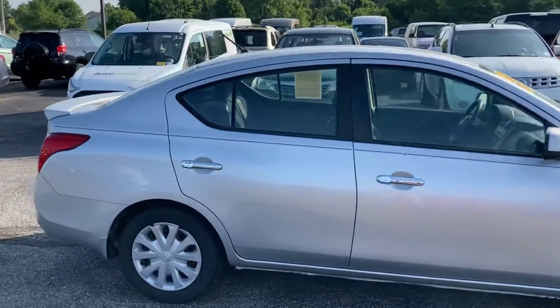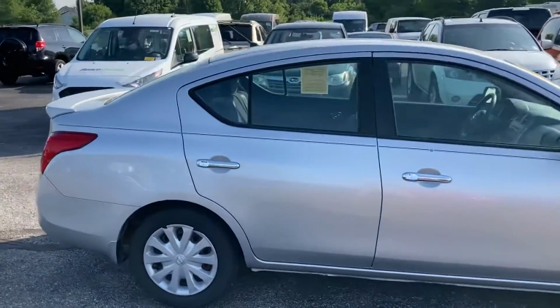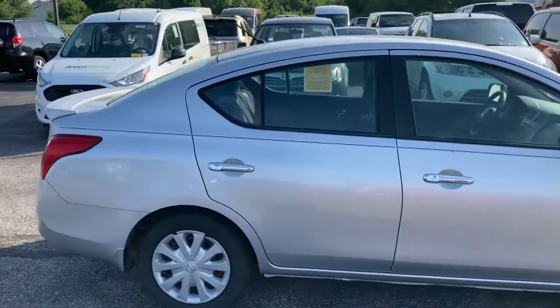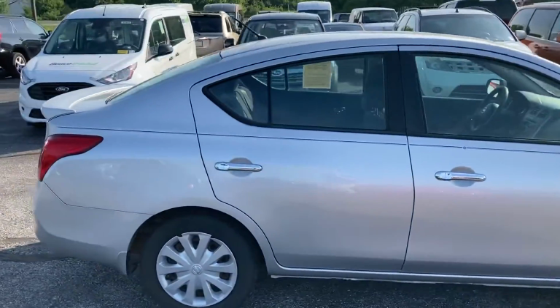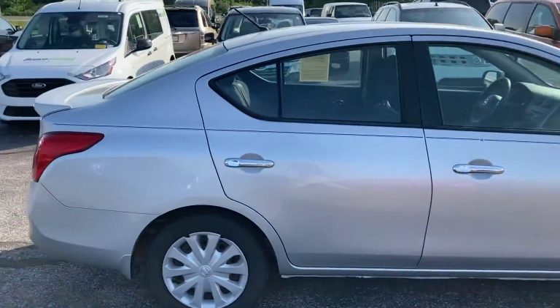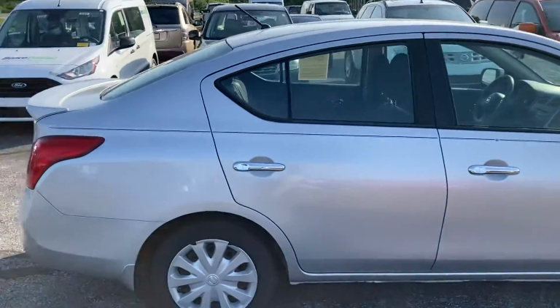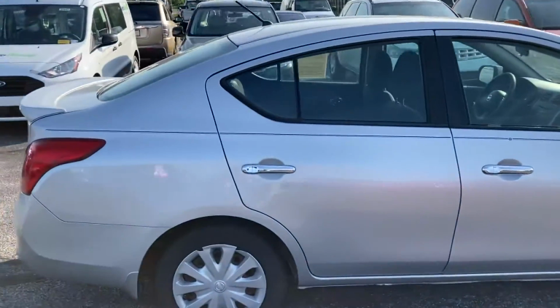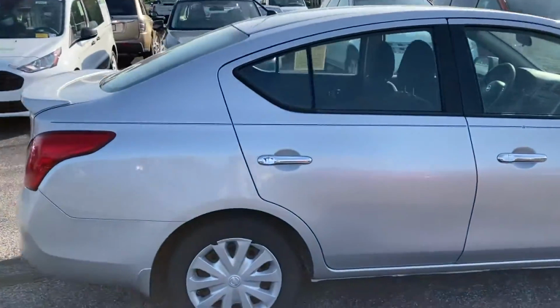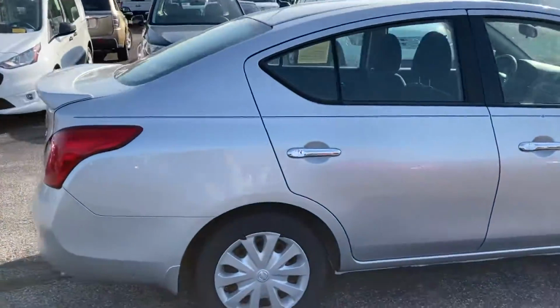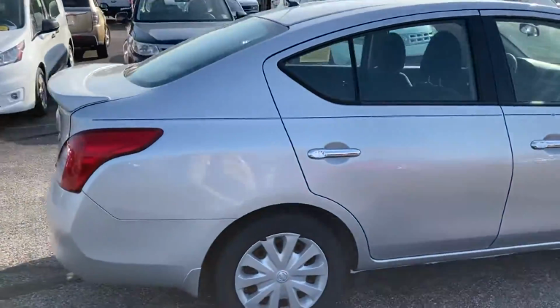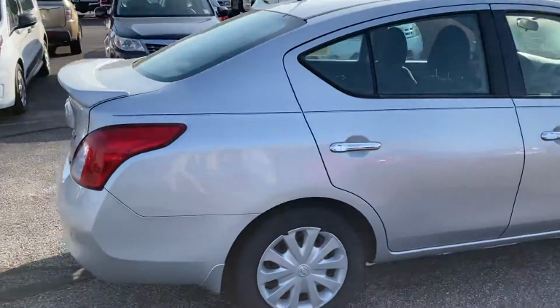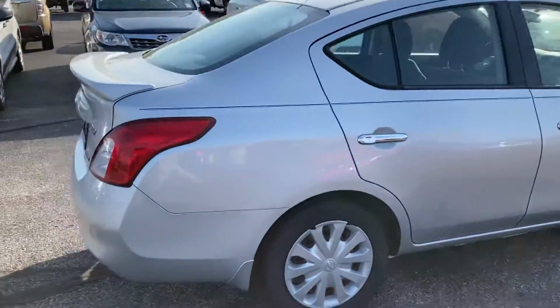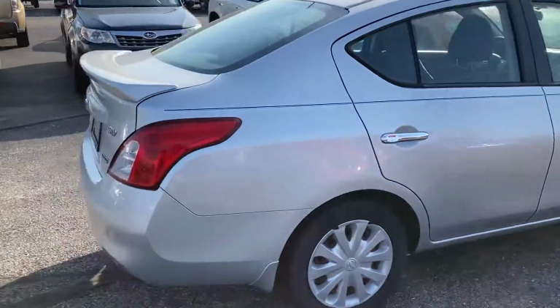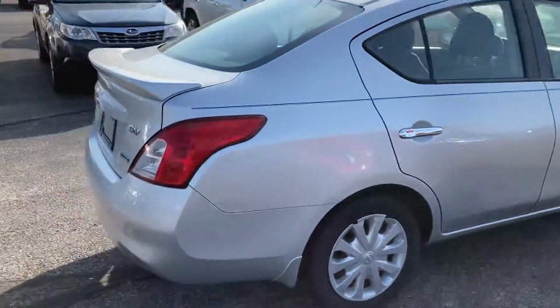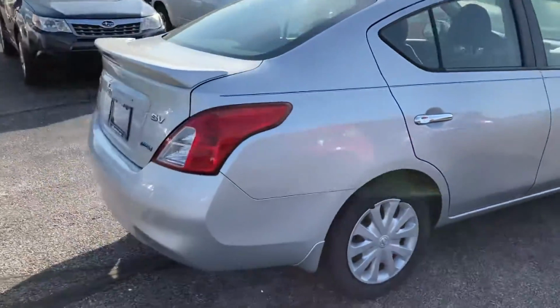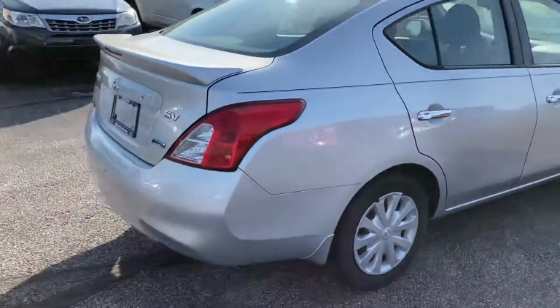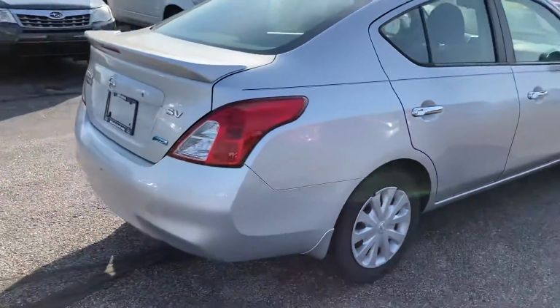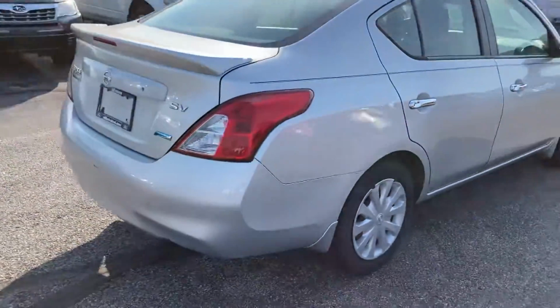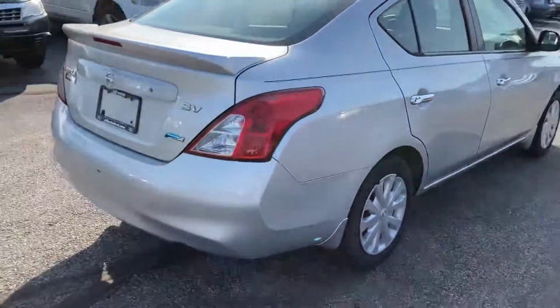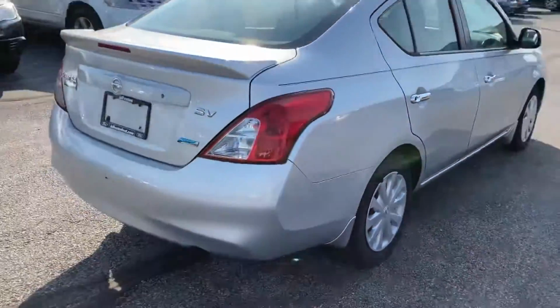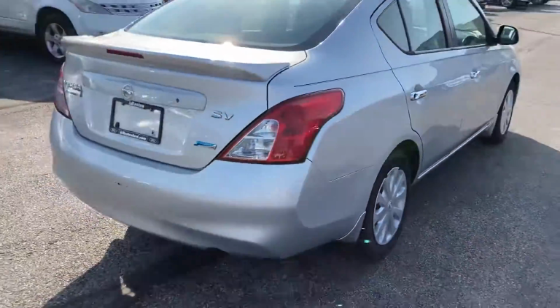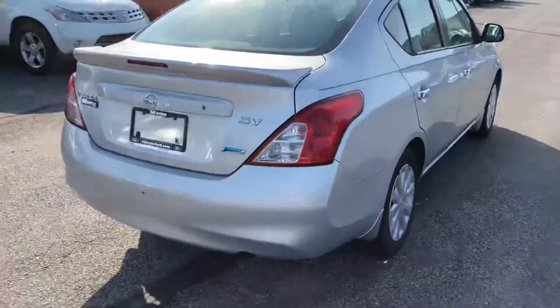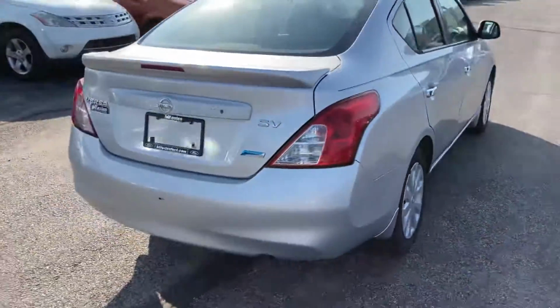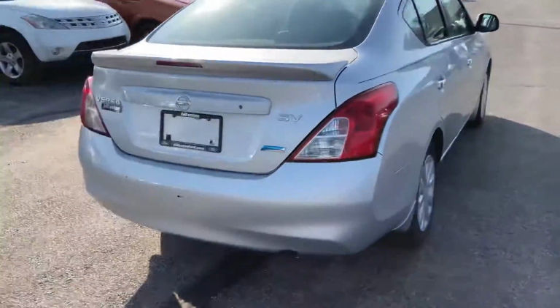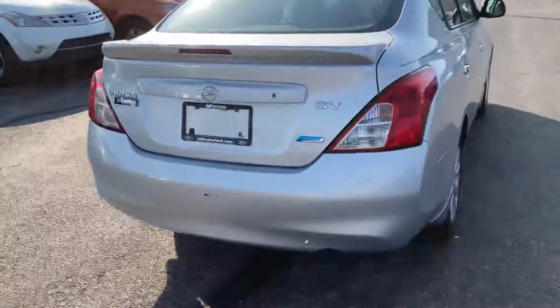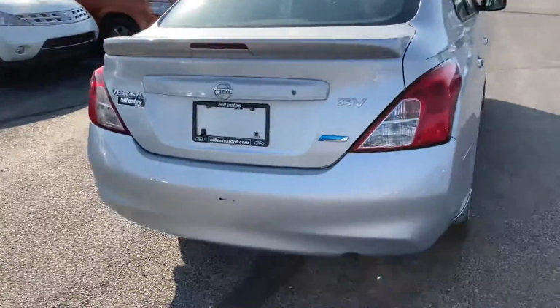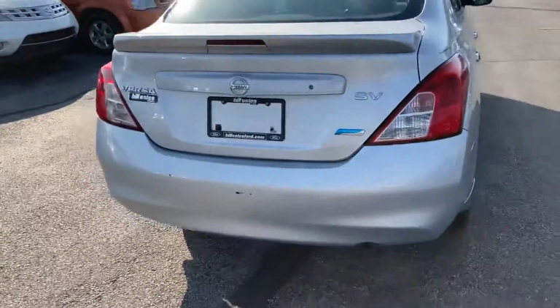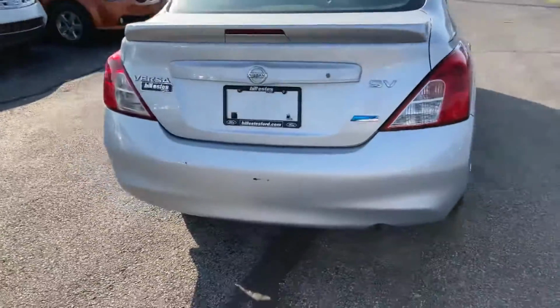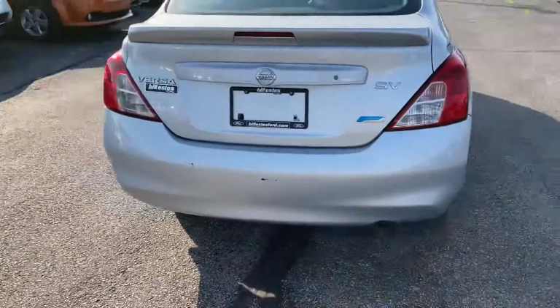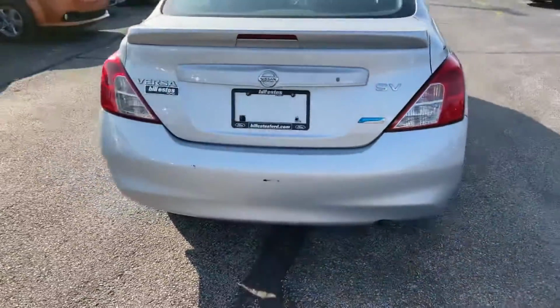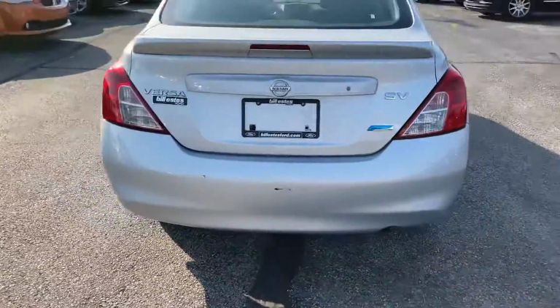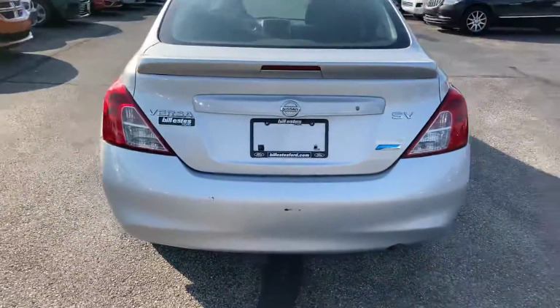Let's walk all the way around it here, take a look at the back end. It's in great shape — one tiny little spot right there, but not bad.